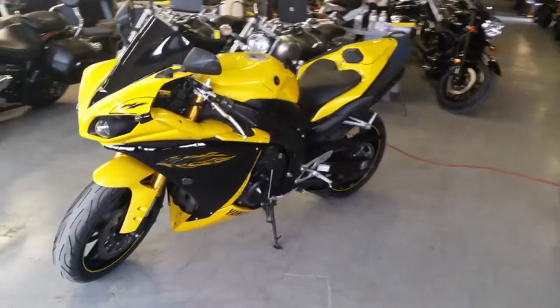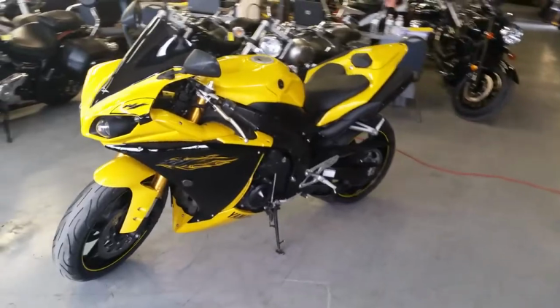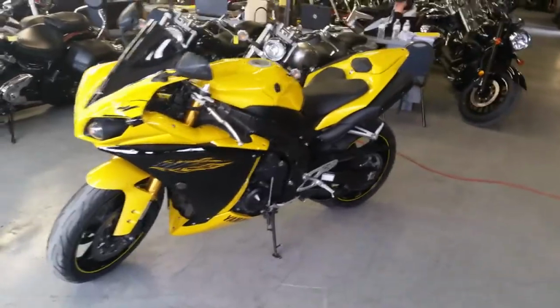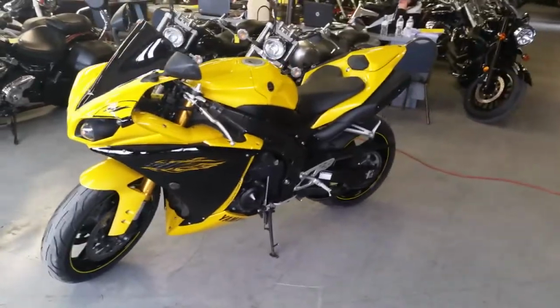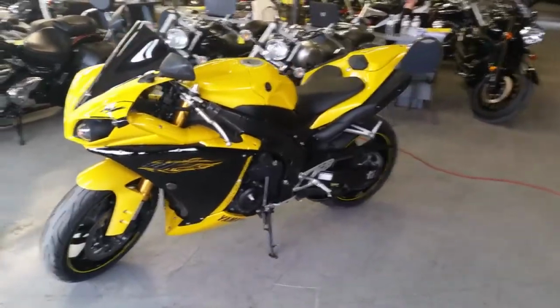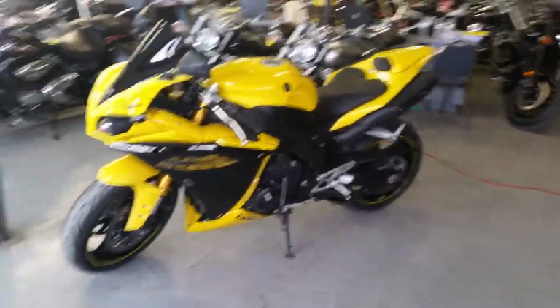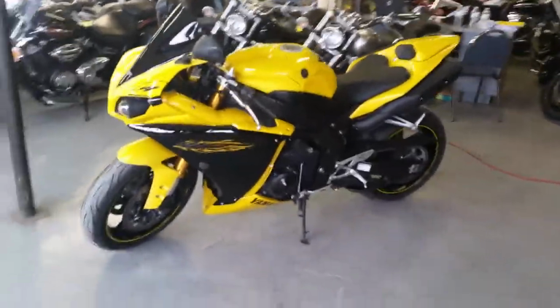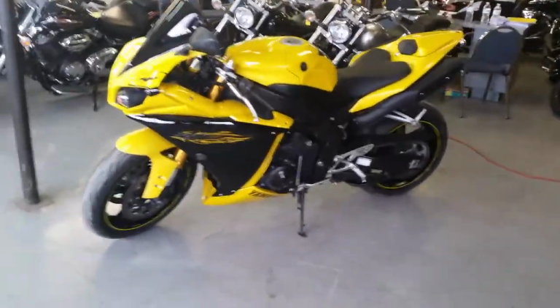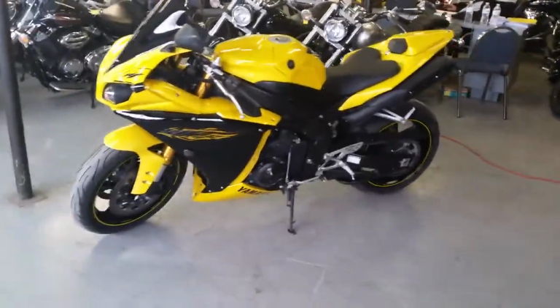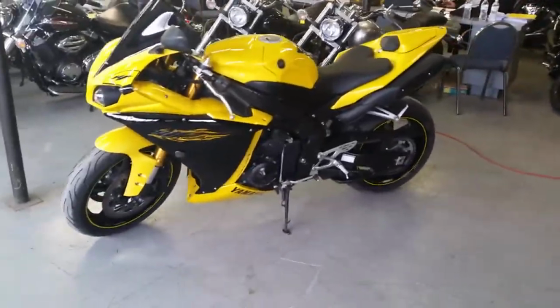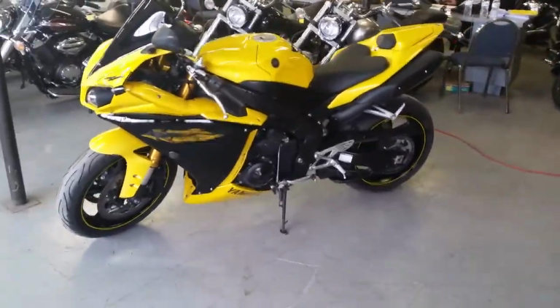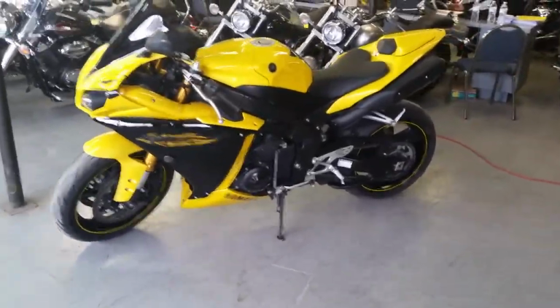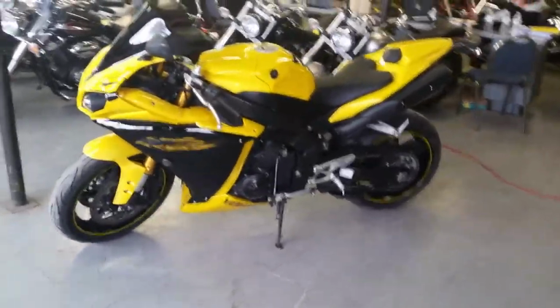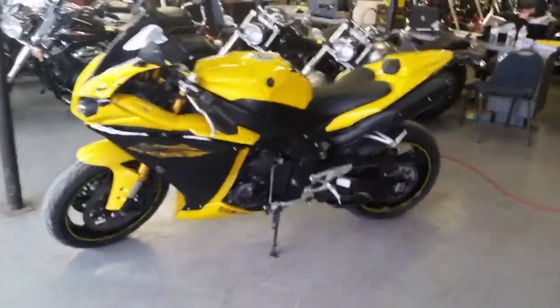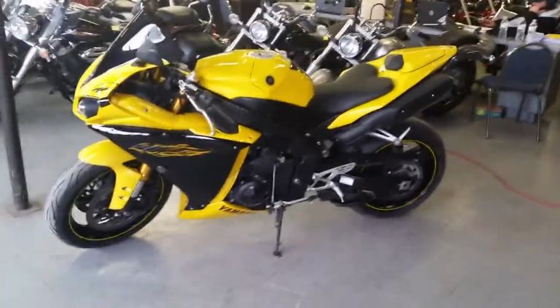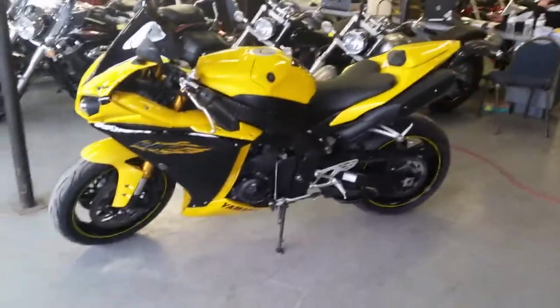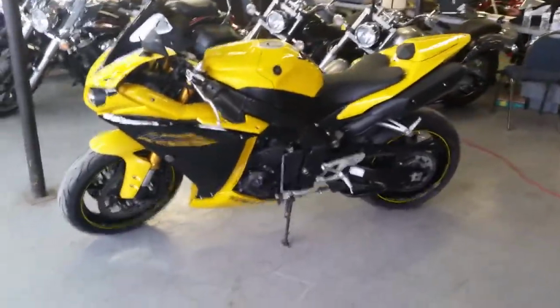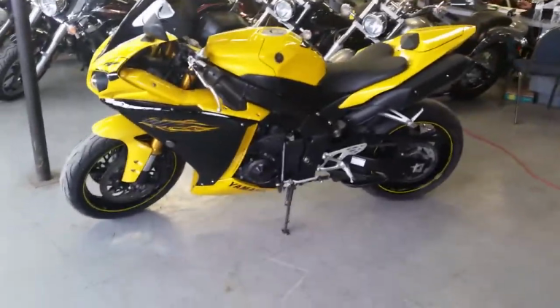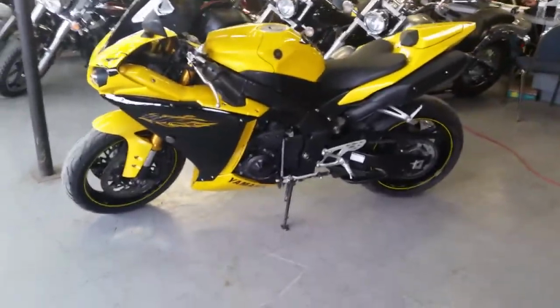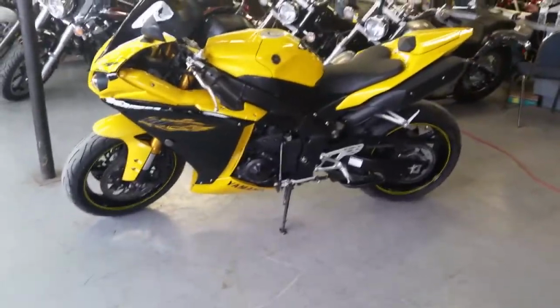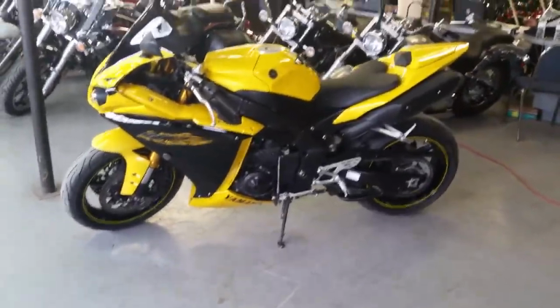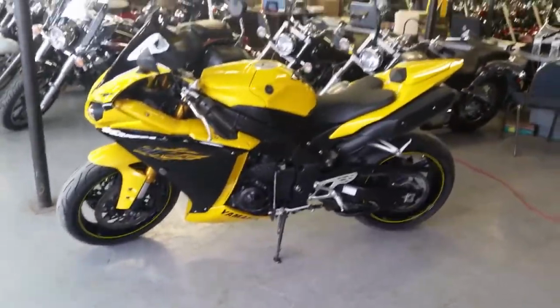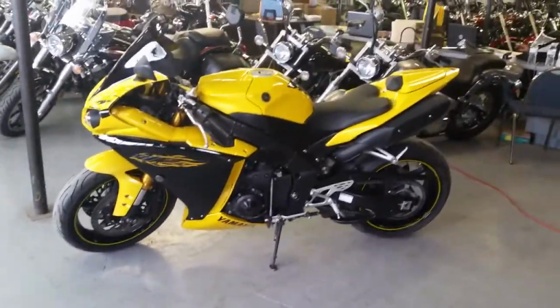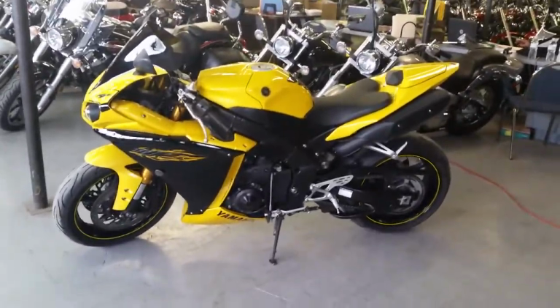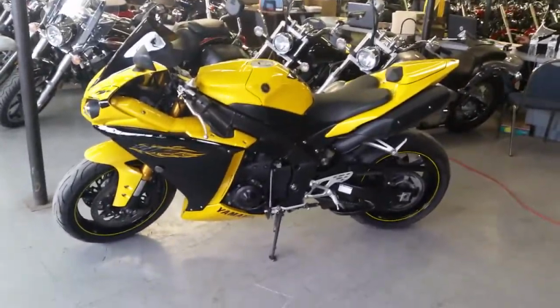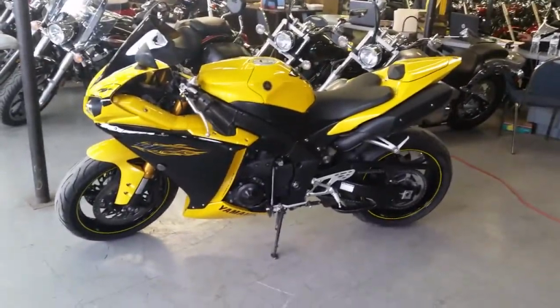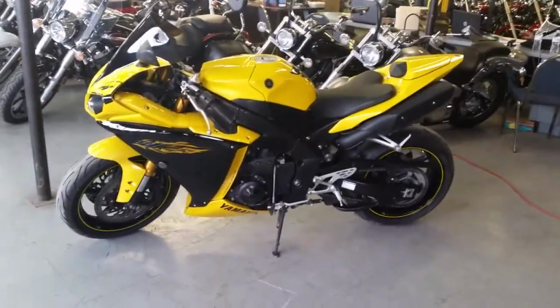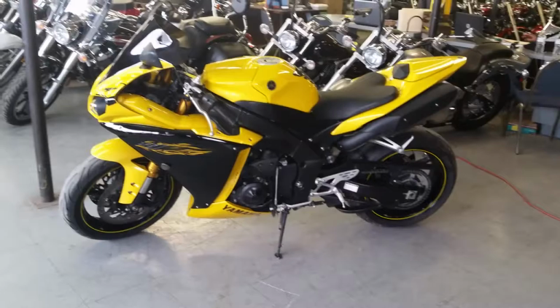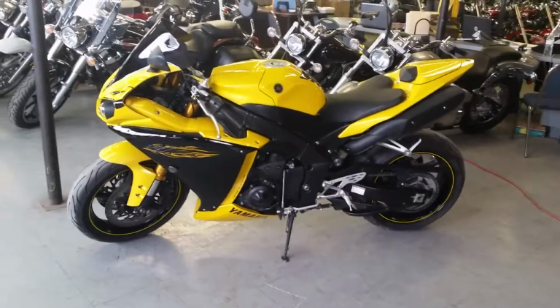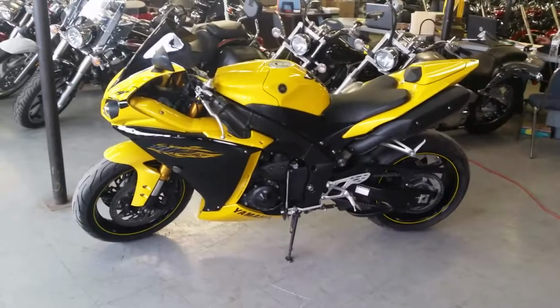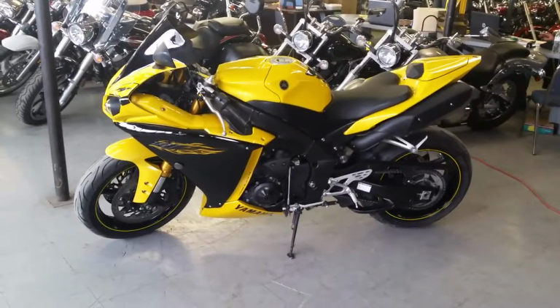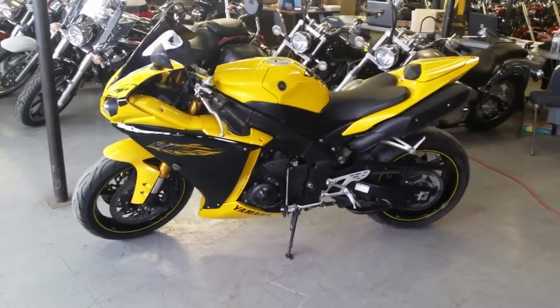At Approval Power Sports we've got financing for everybody. We've got over 450 used bikes in our showroom for sale. Call today, ride today.